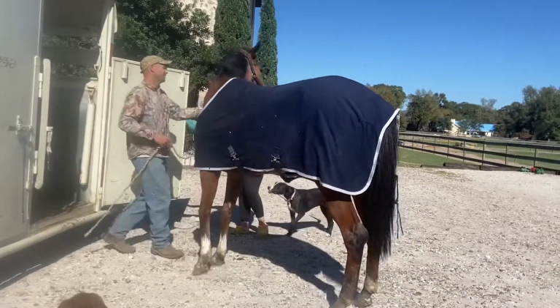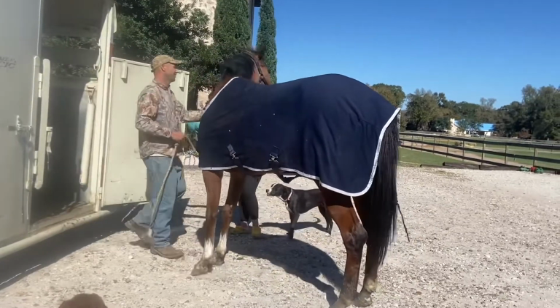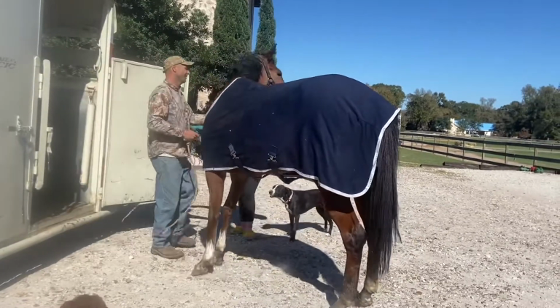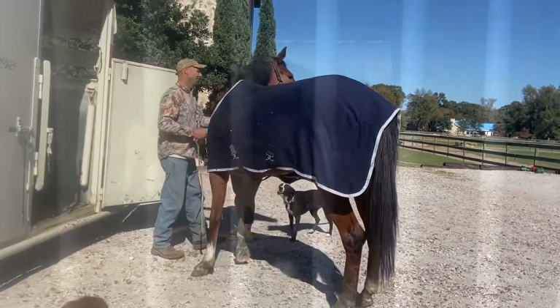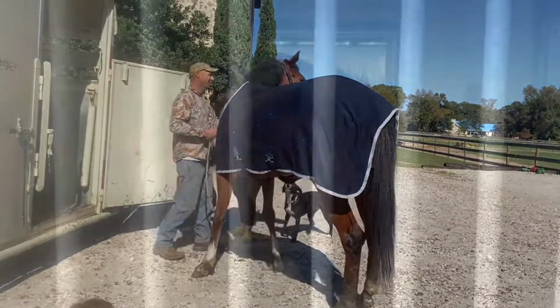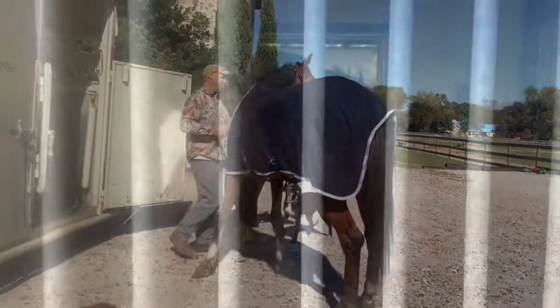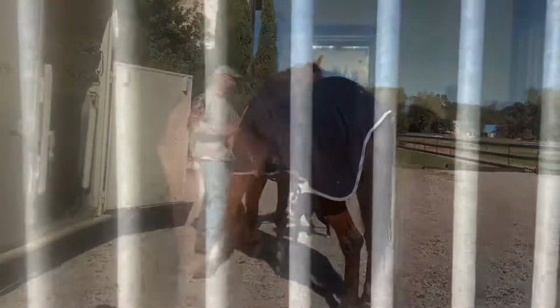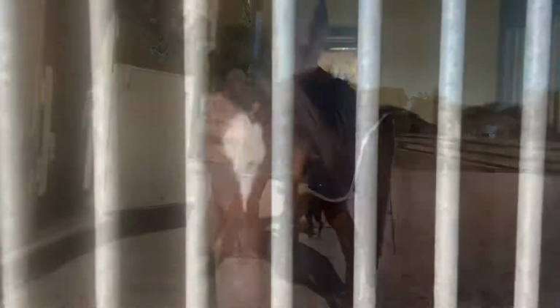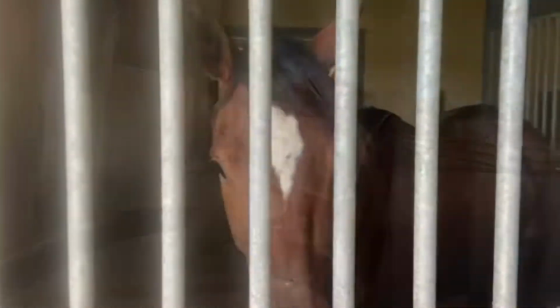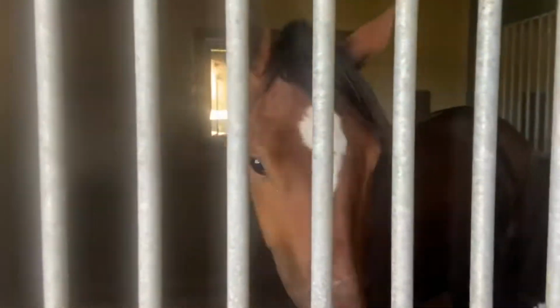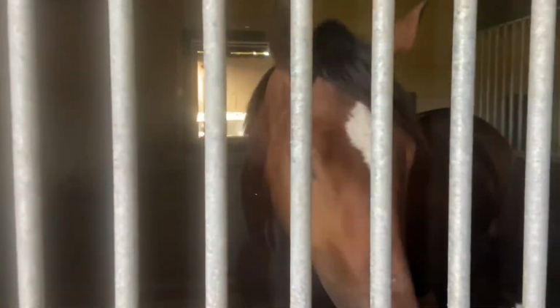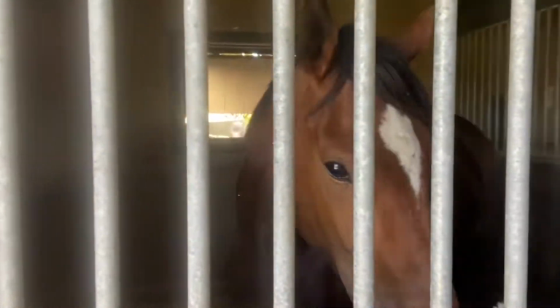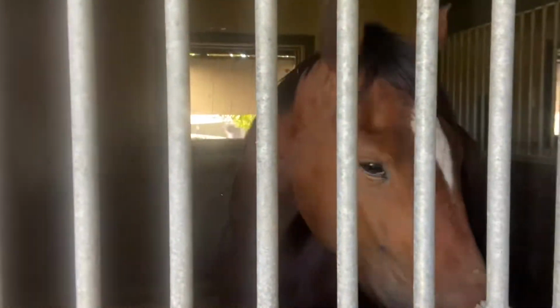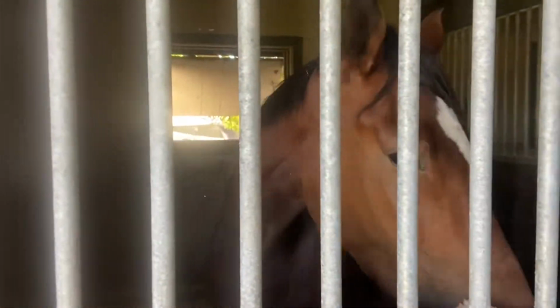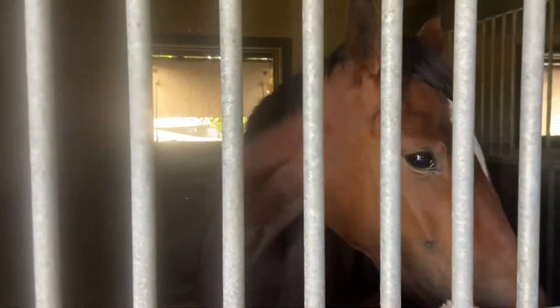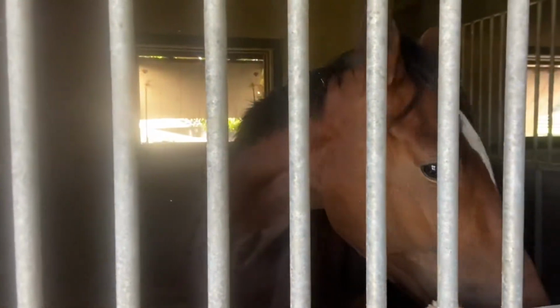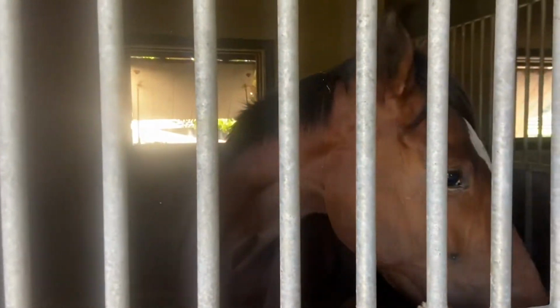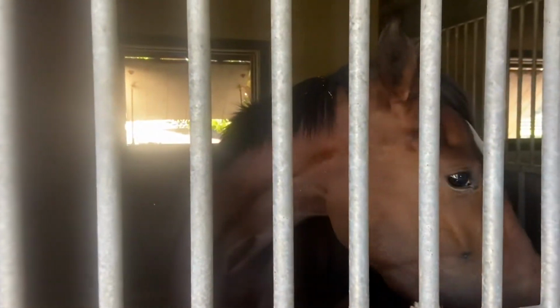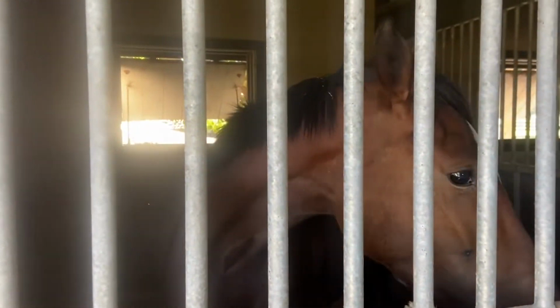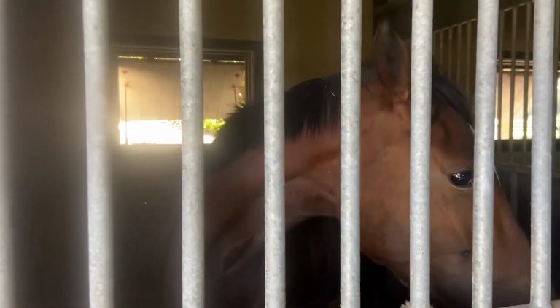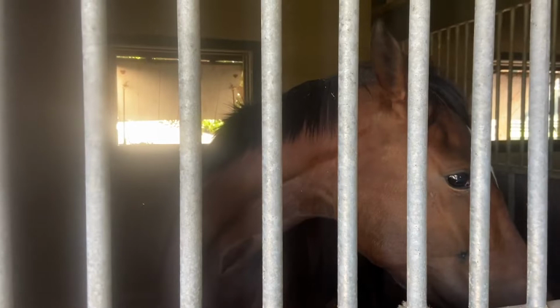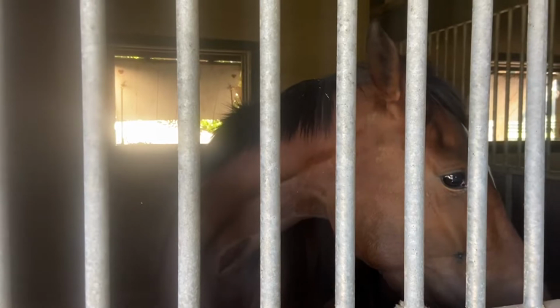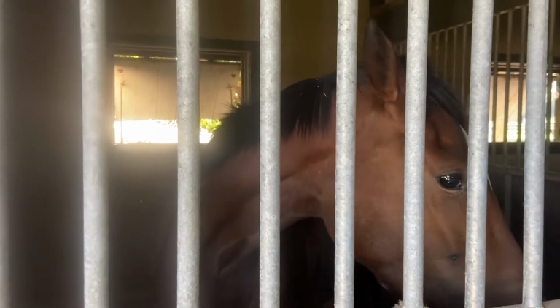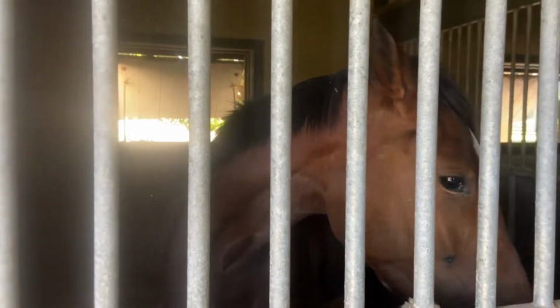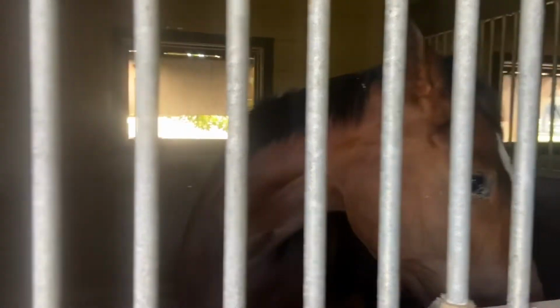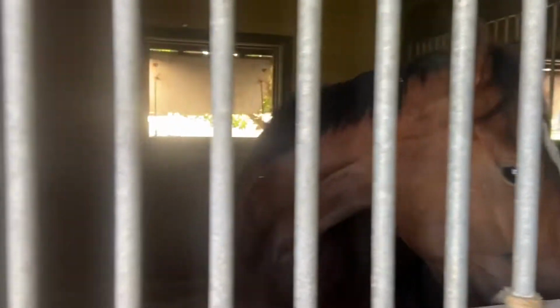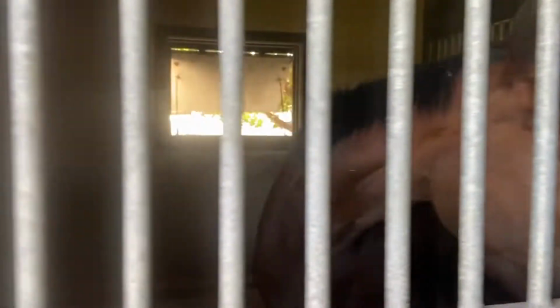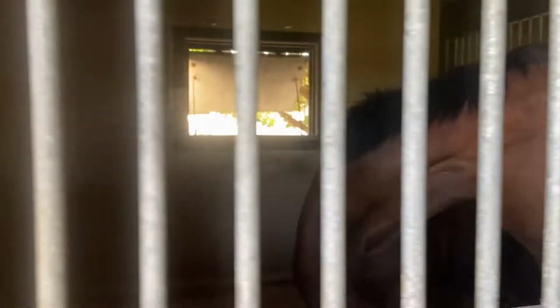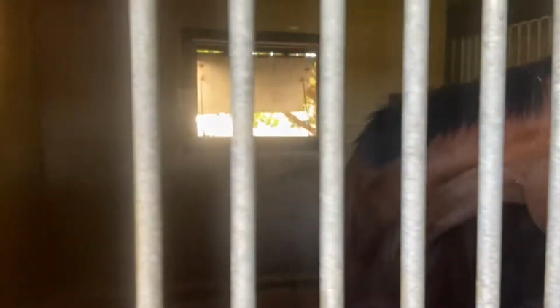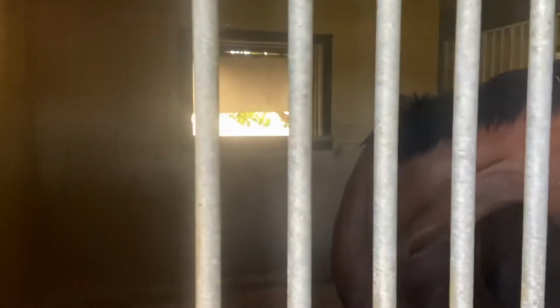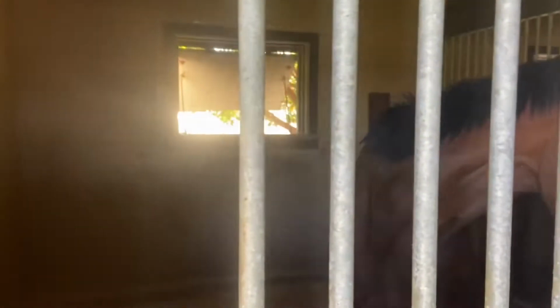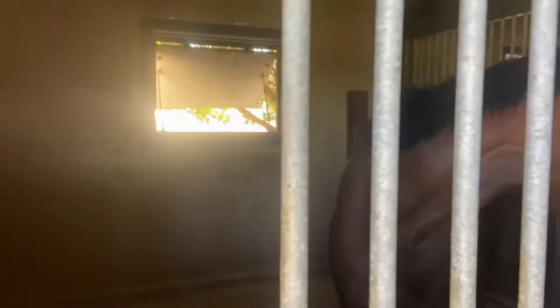We put her in her stall, gave her some hay, and just kind of let her settle for a little bit.